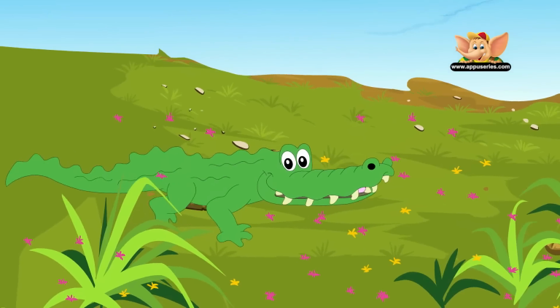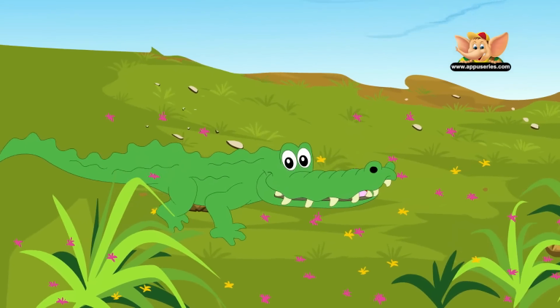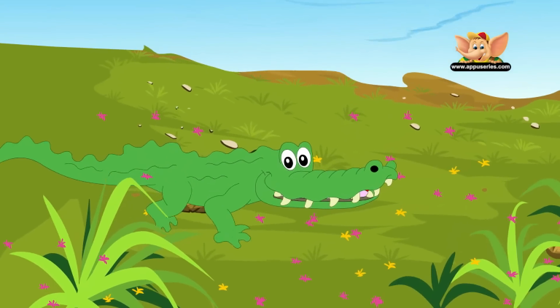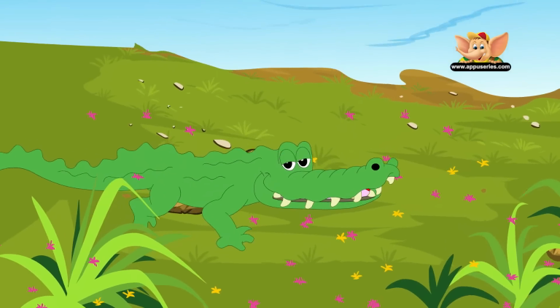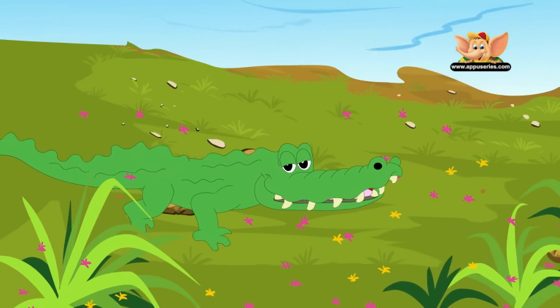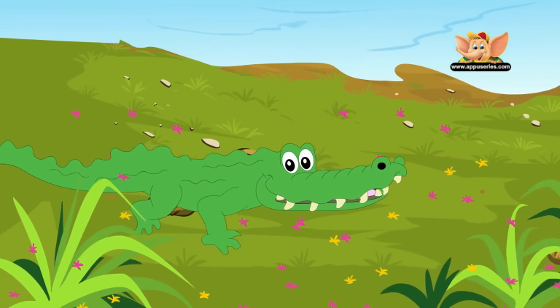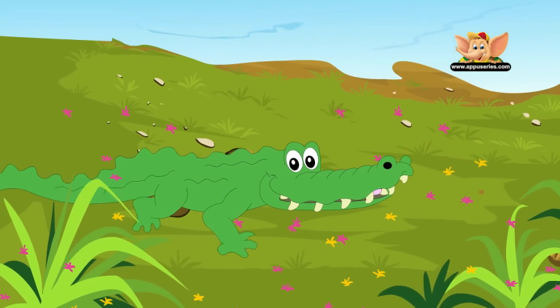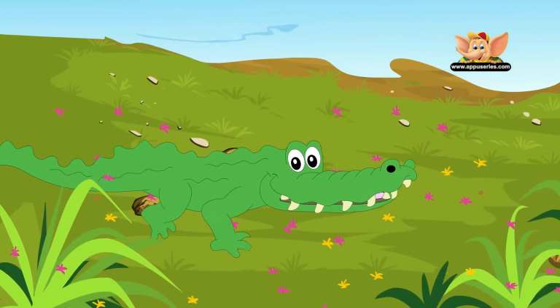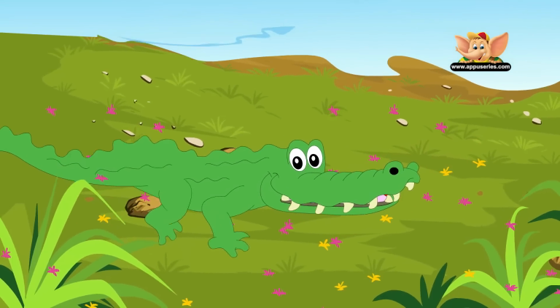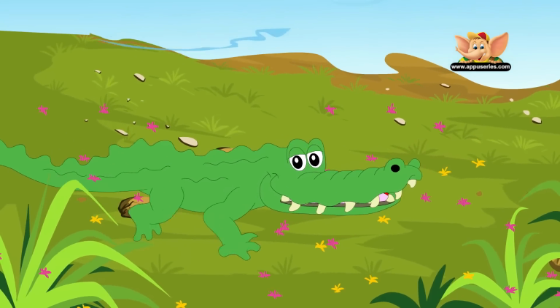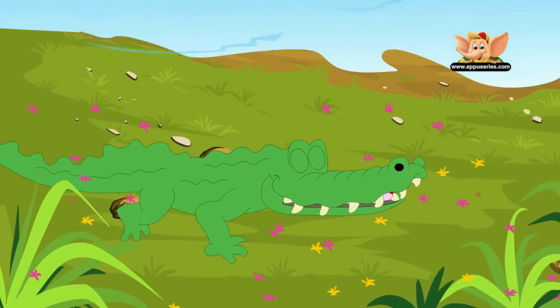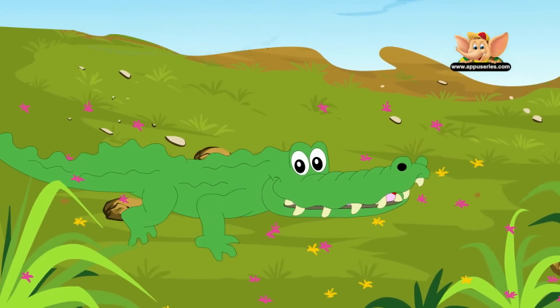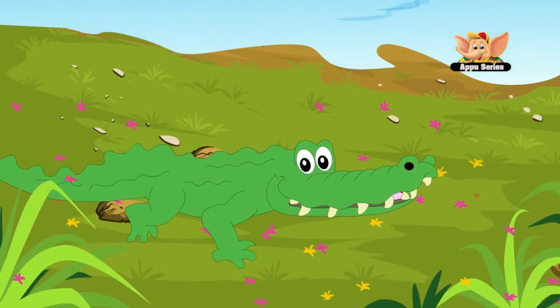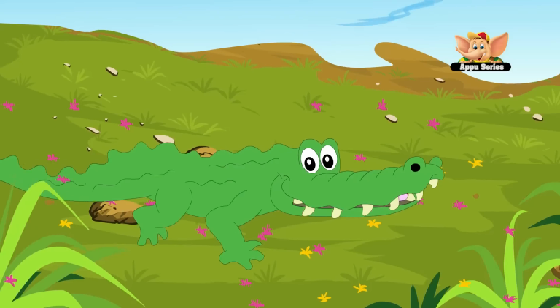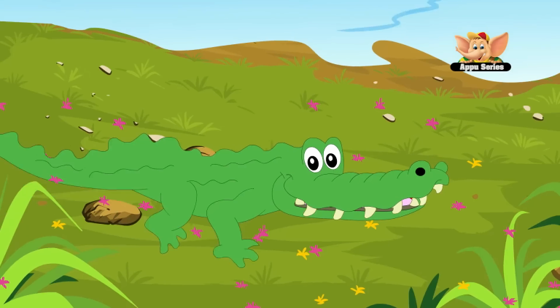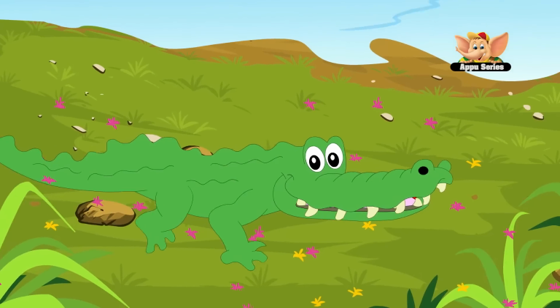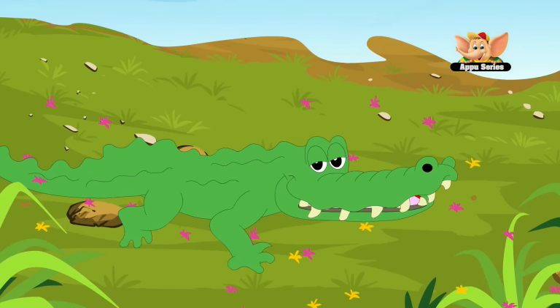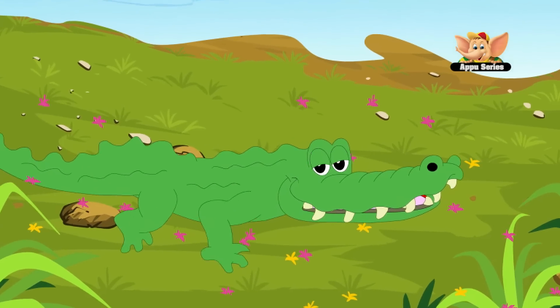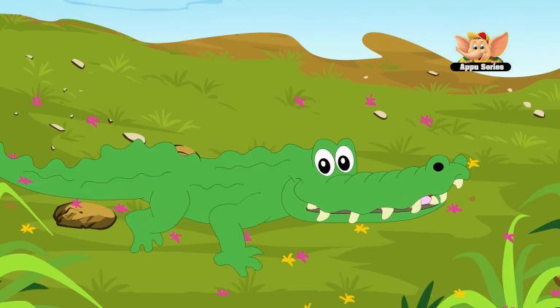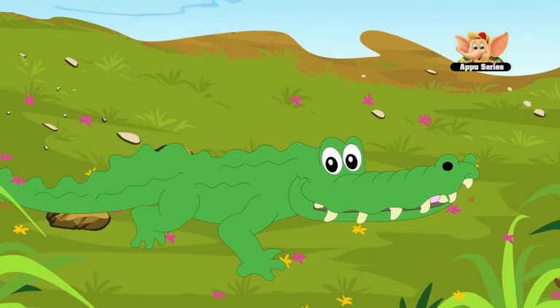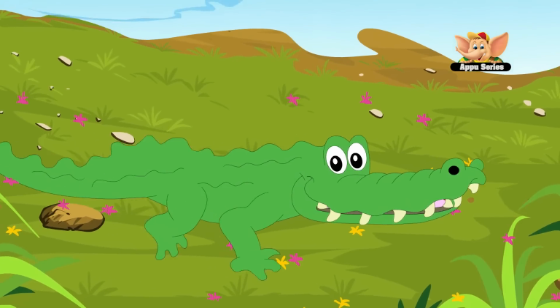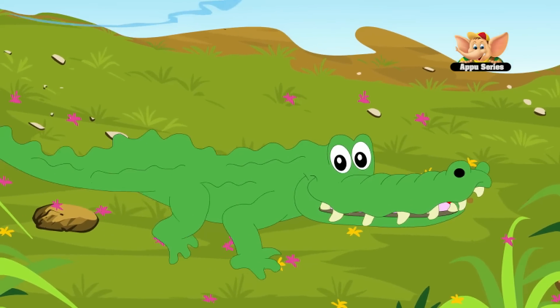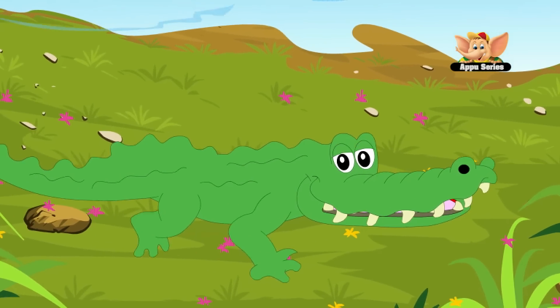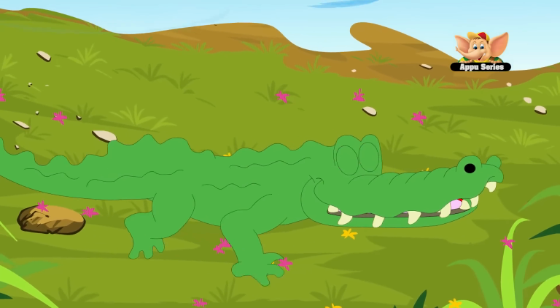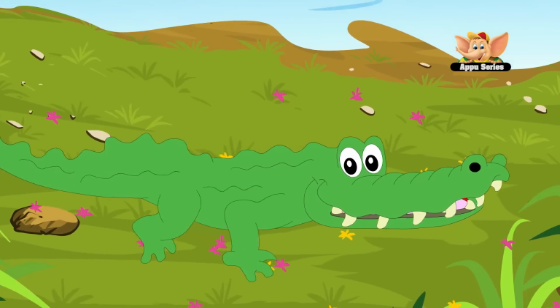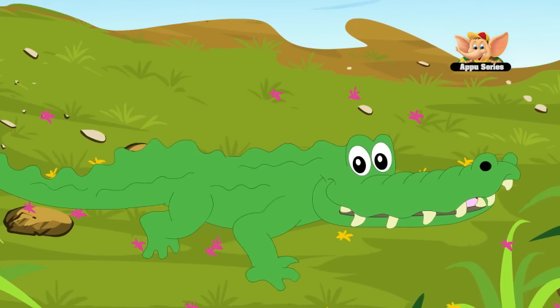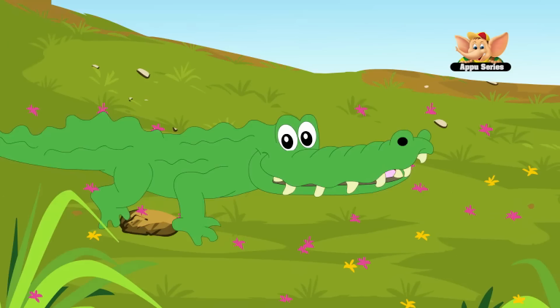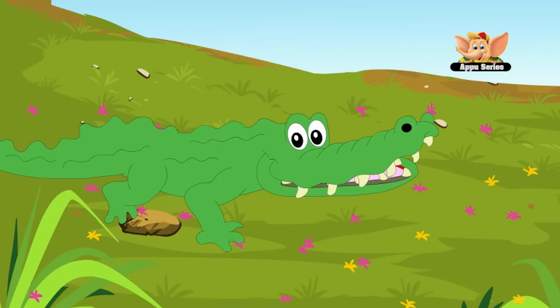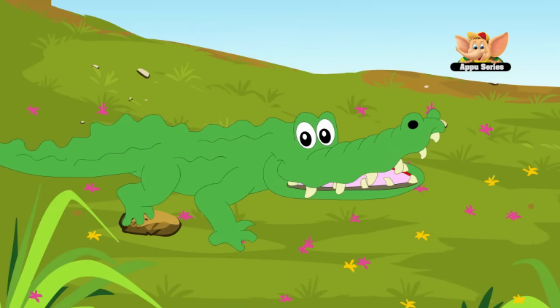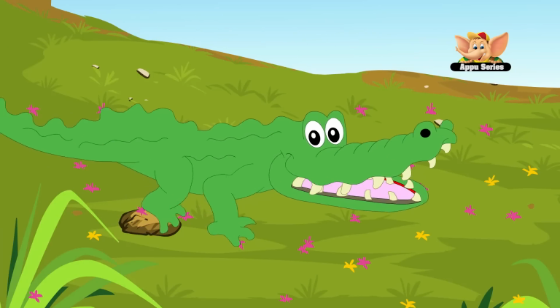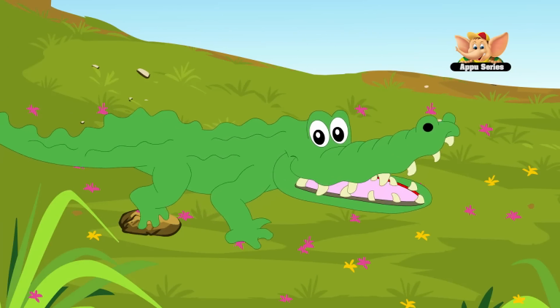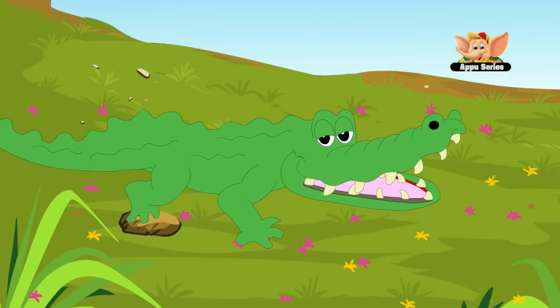Crocodiles can swim just with the help of their powerful tail at 40 kilometers per hour.